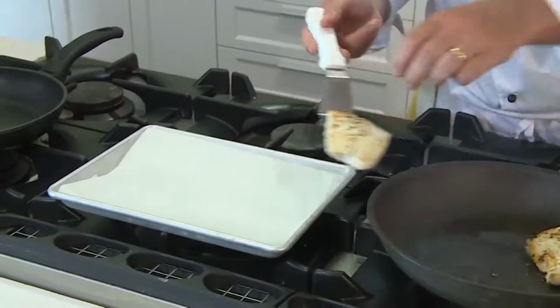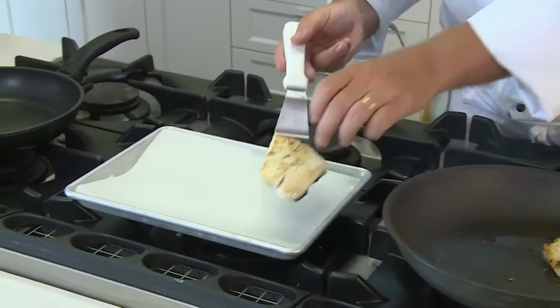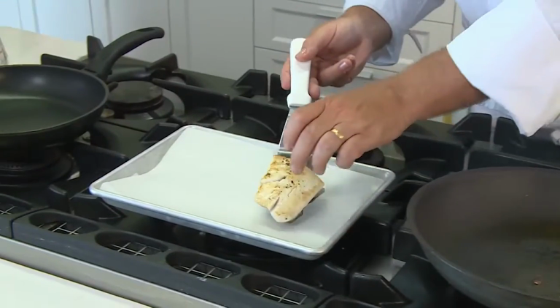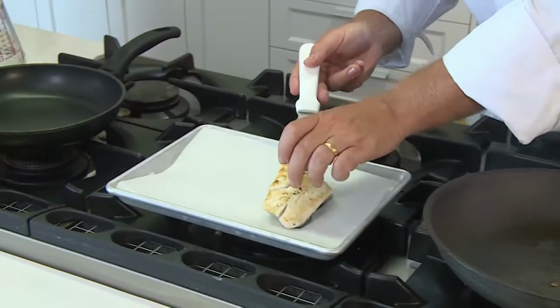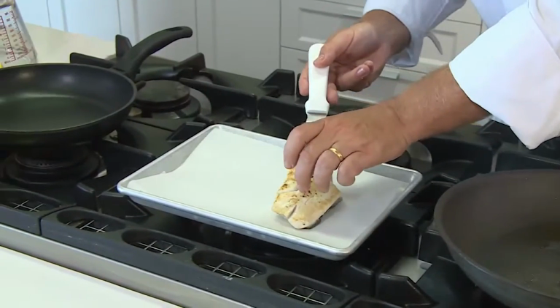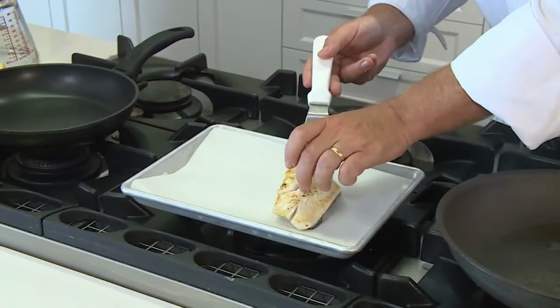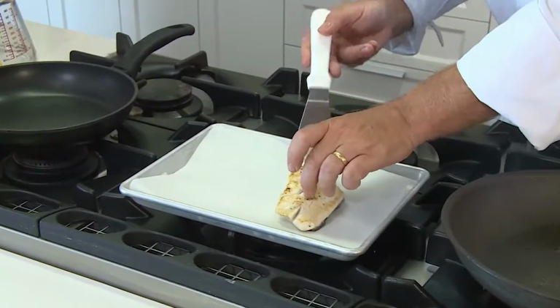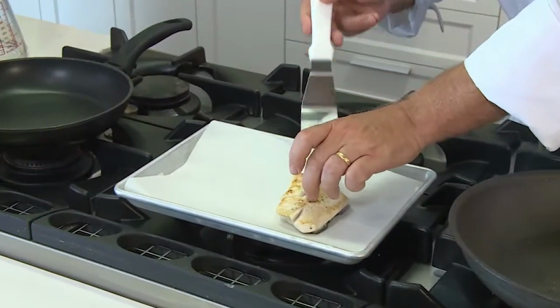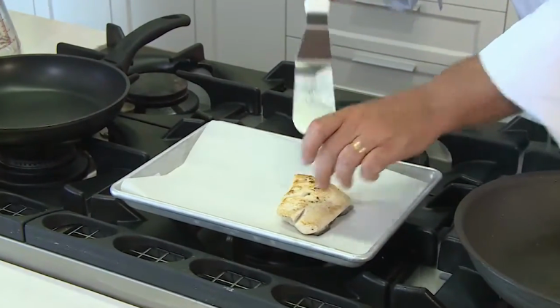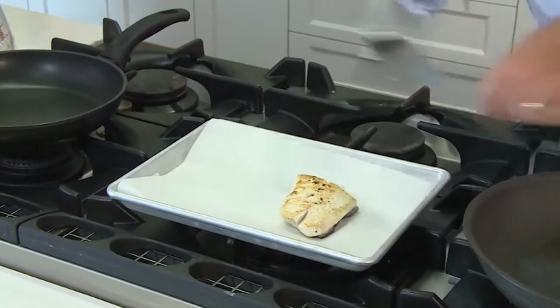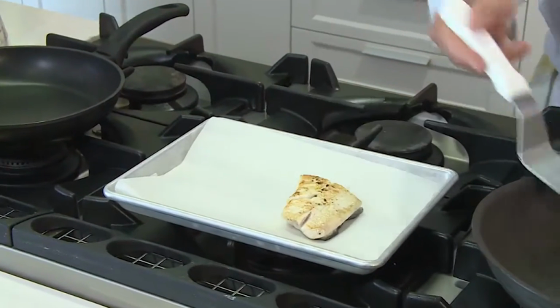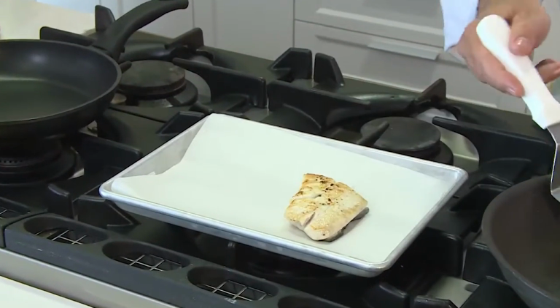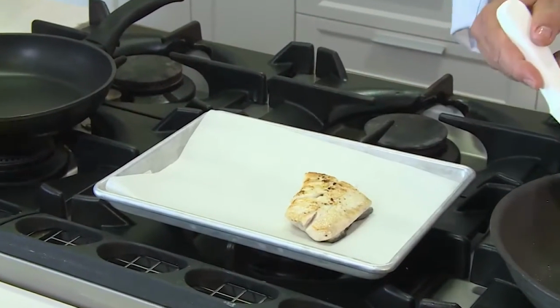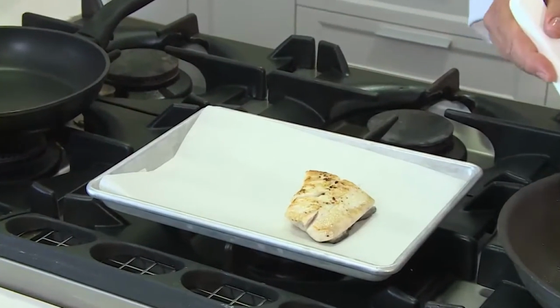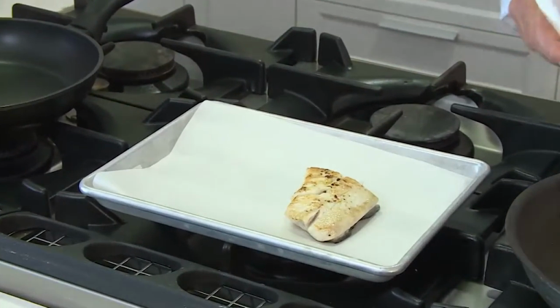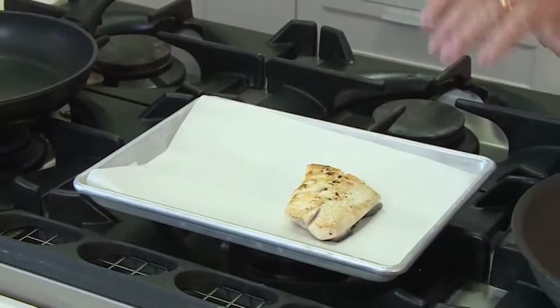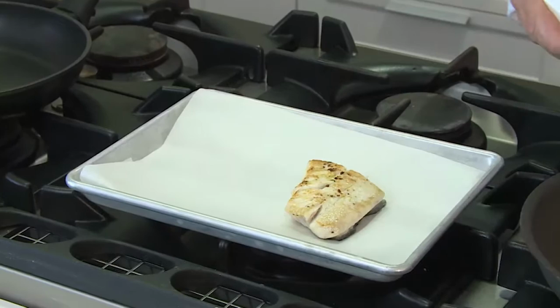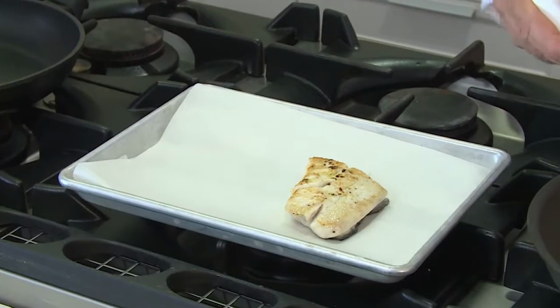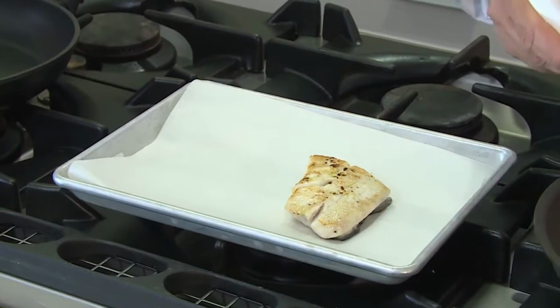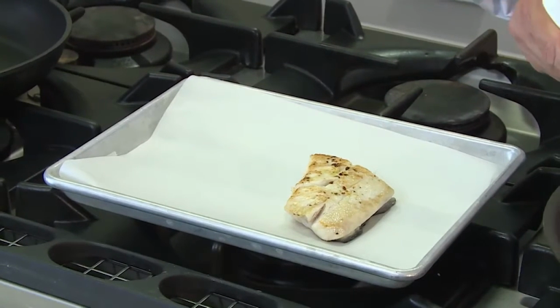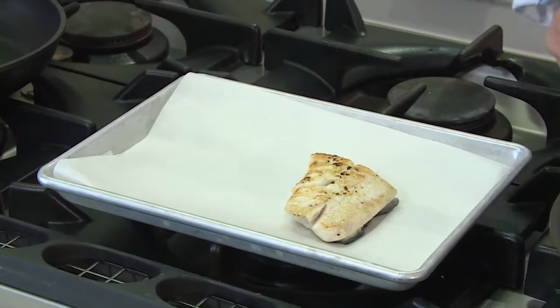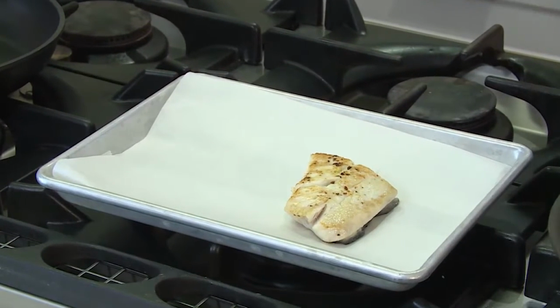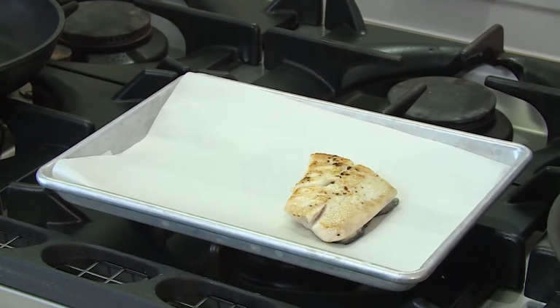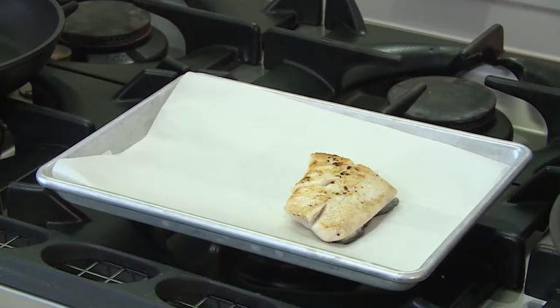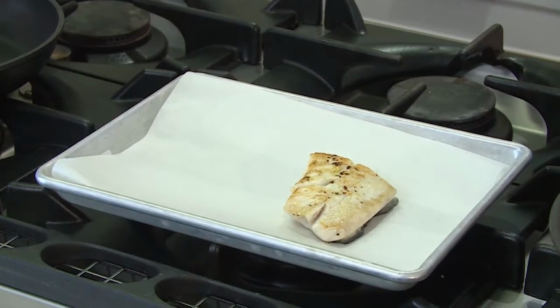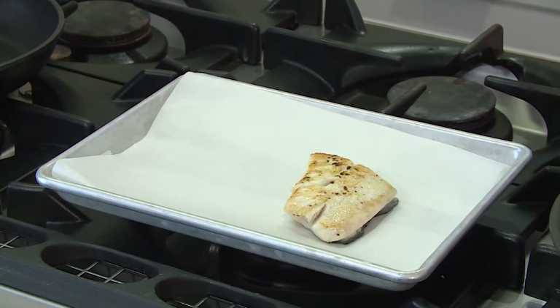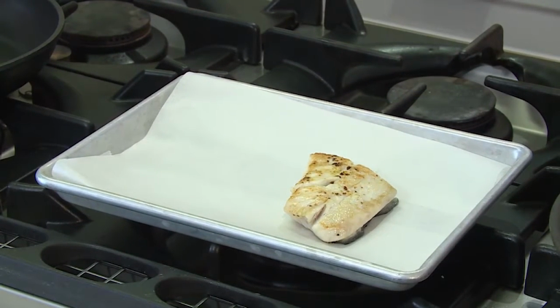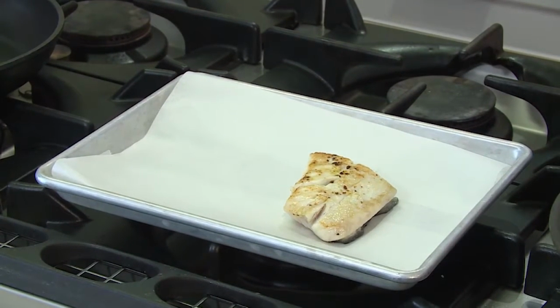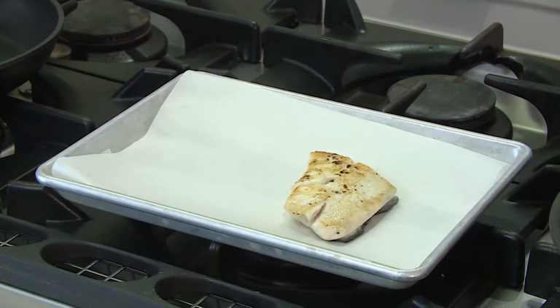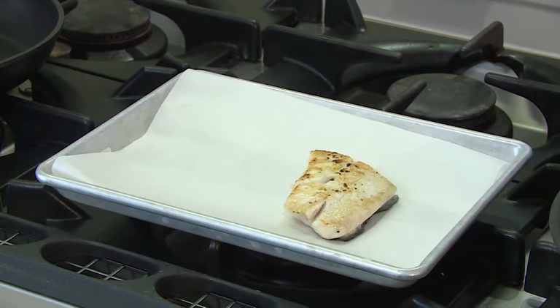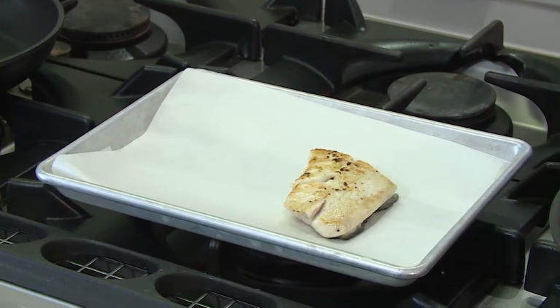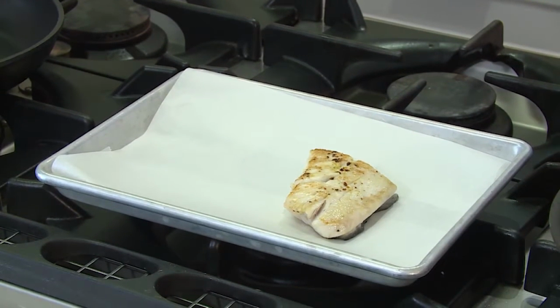Now I'm going to pop it onto our tray. I put a little bit of baking paper on there — it just helps stop the fish from sticking when we pop it in the oven.